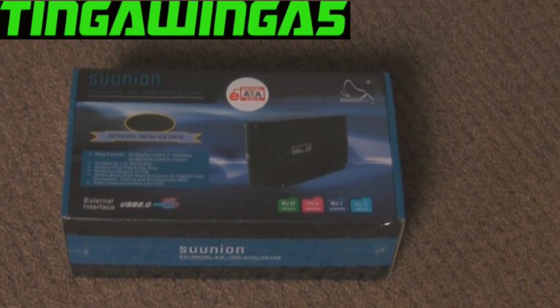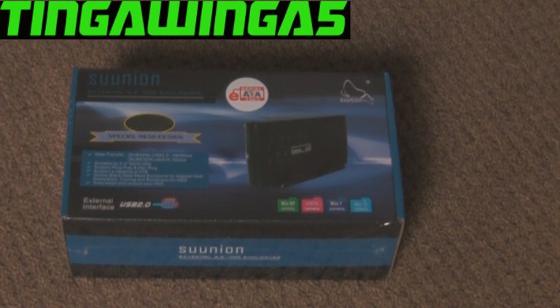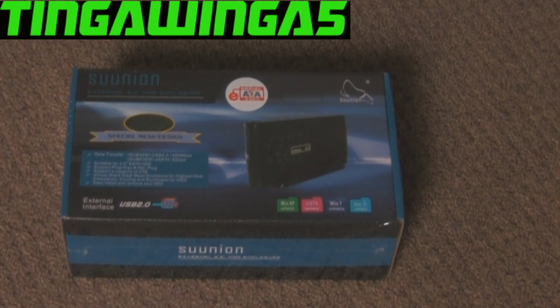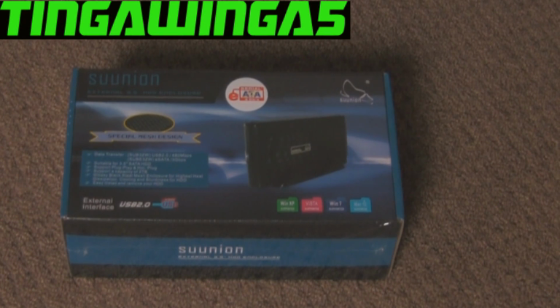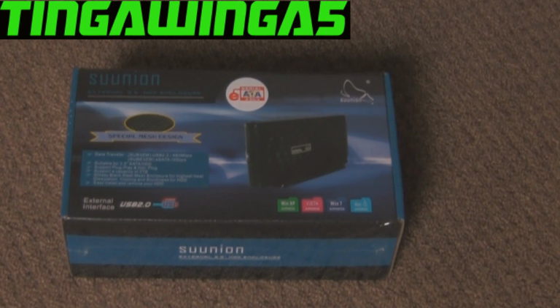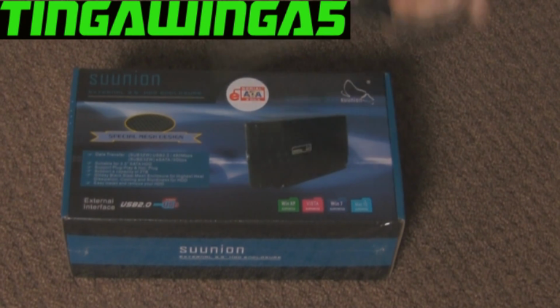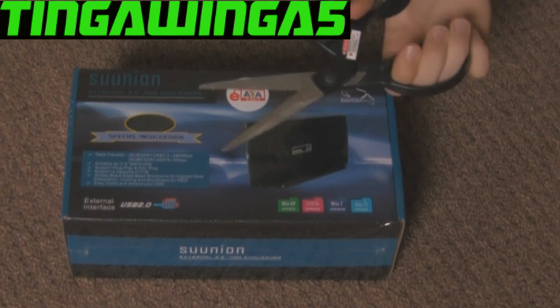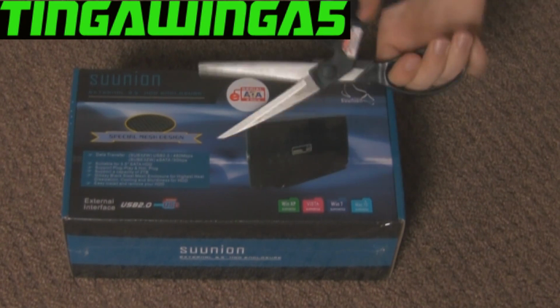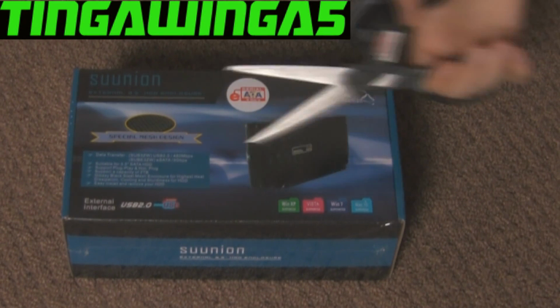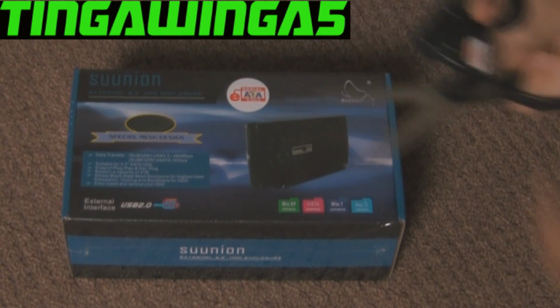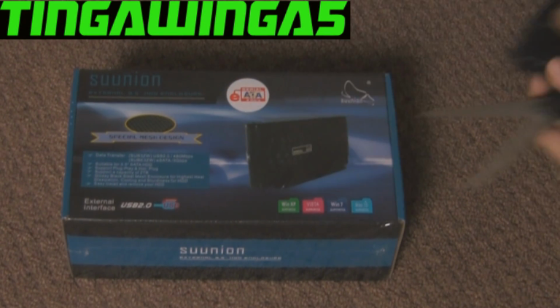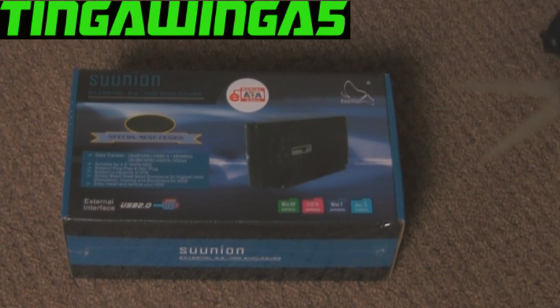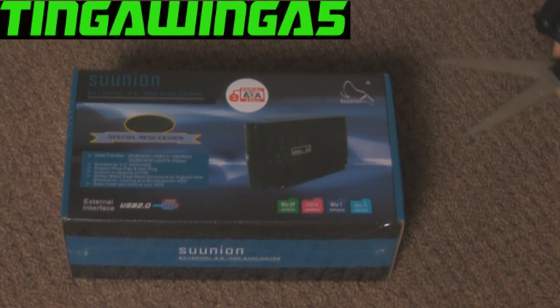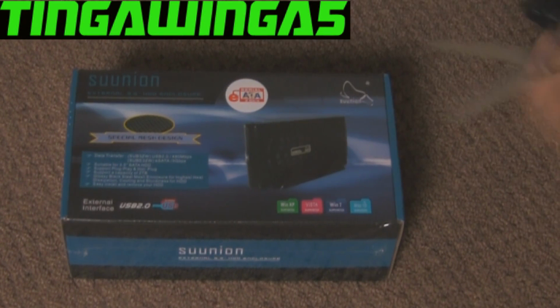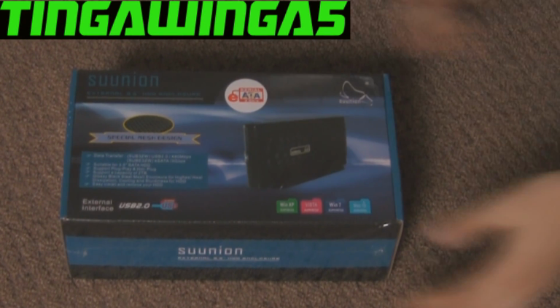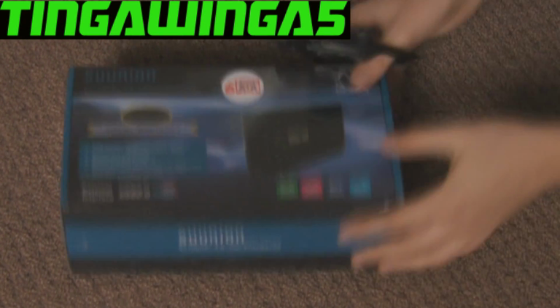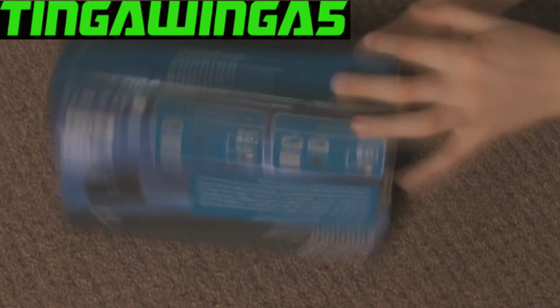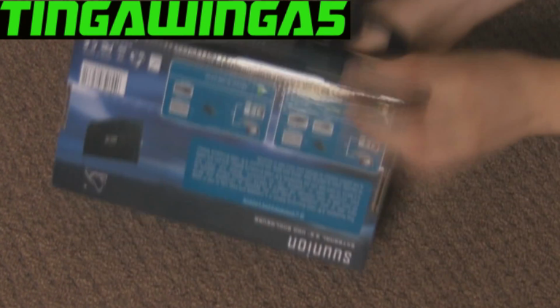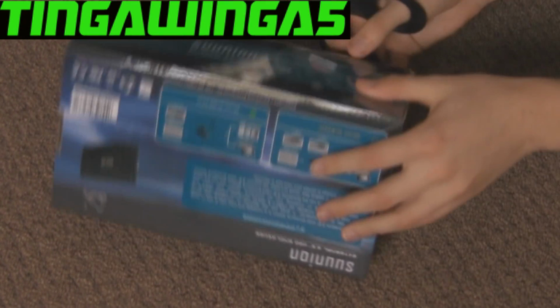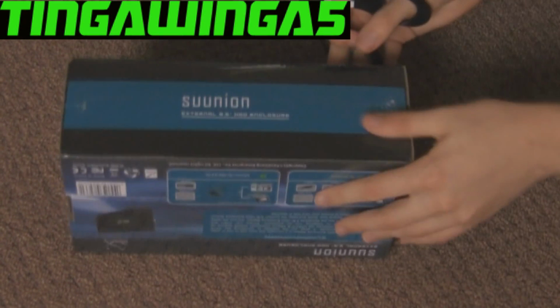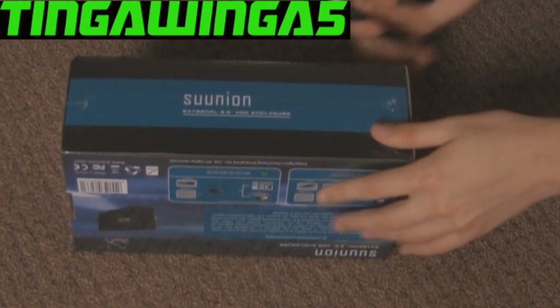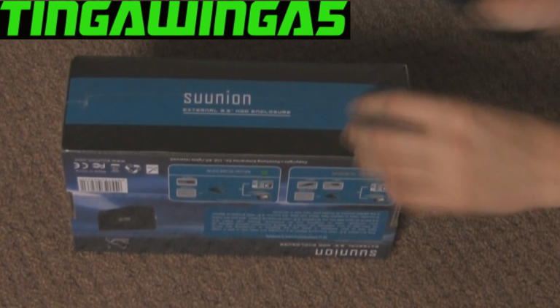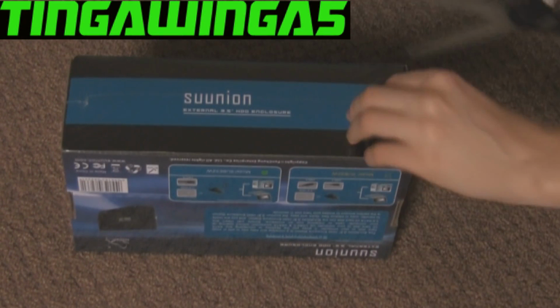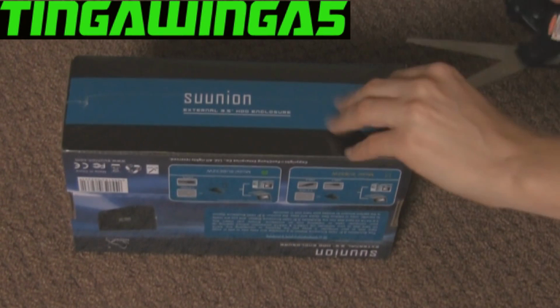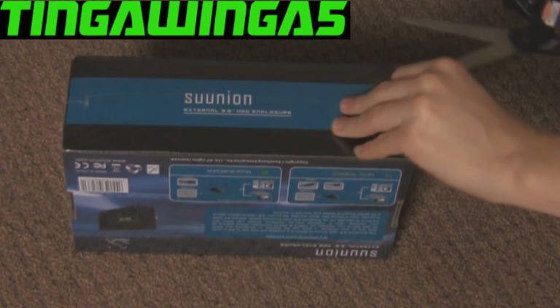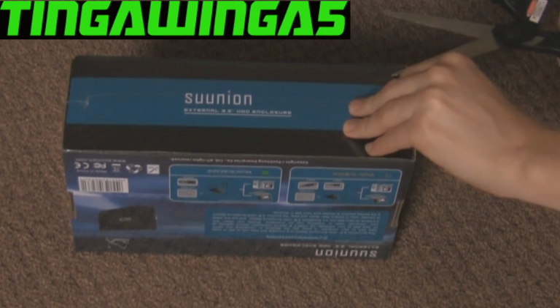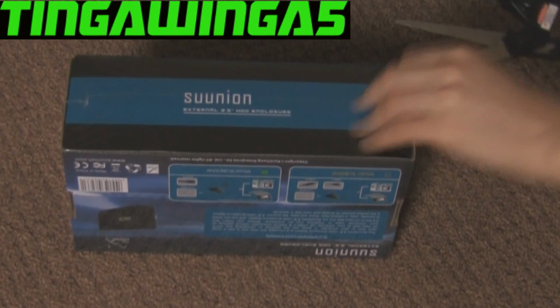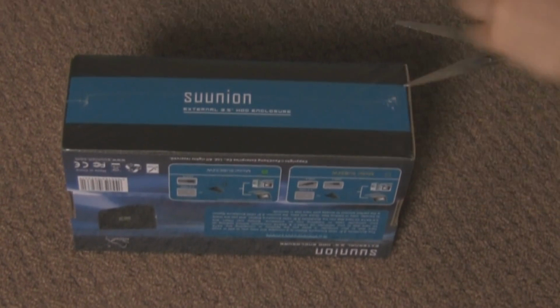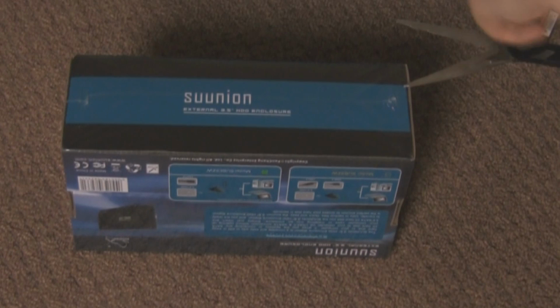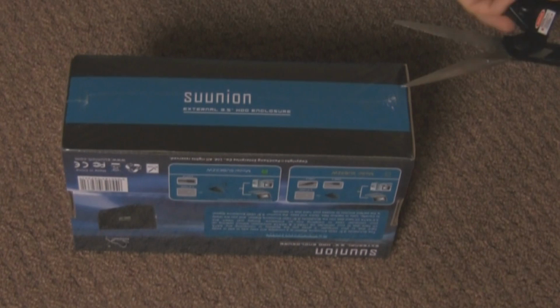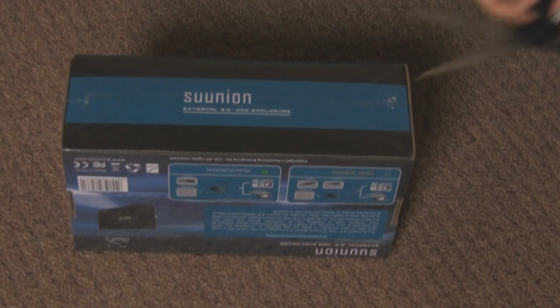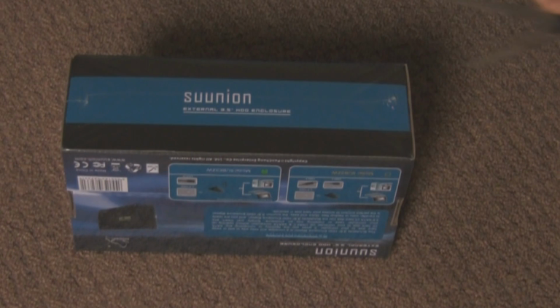Hello and welcome. Today I'm going to show you how to turn an internal hard drive into an external hard drive.